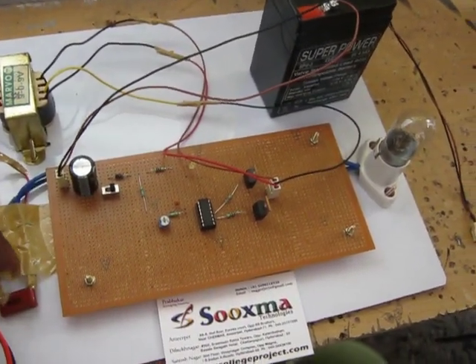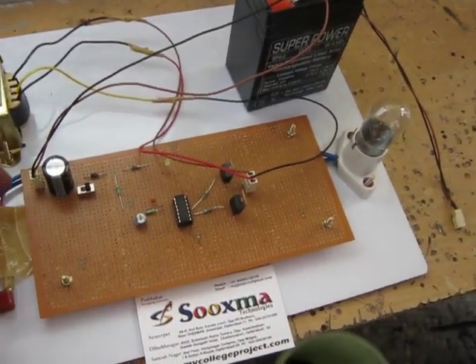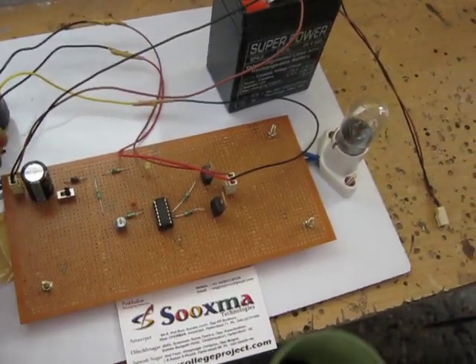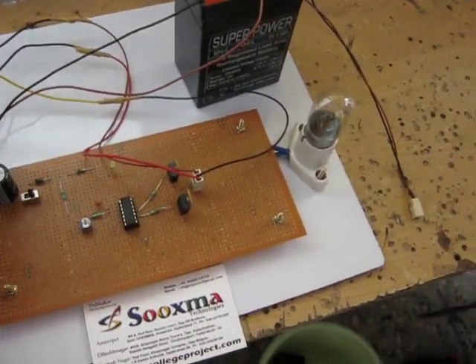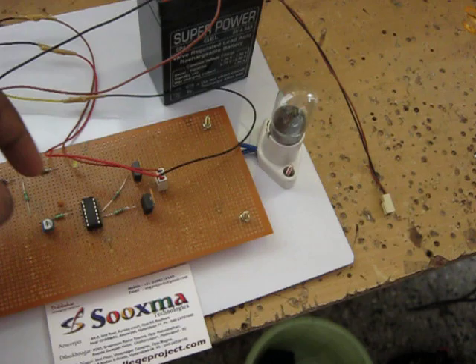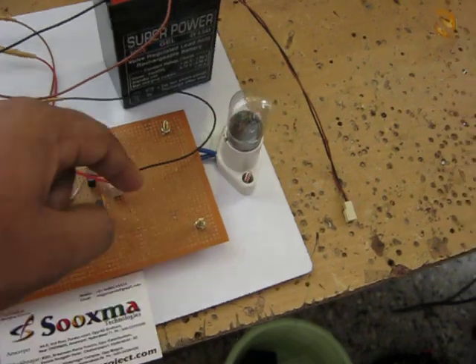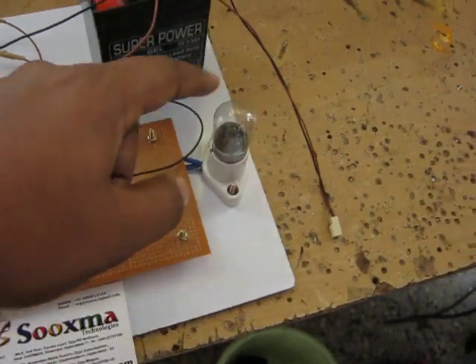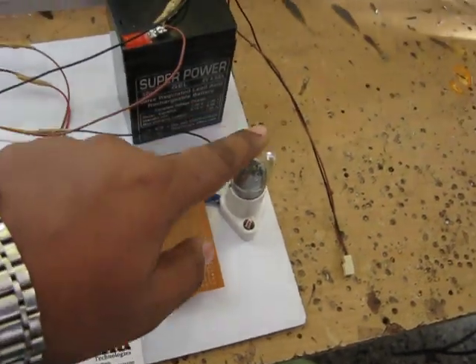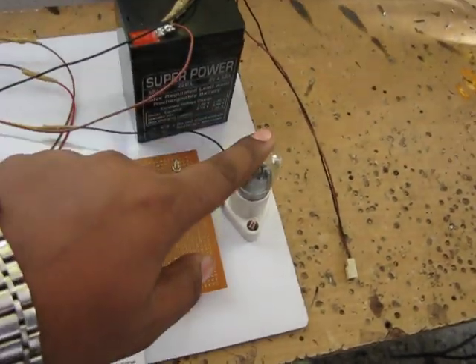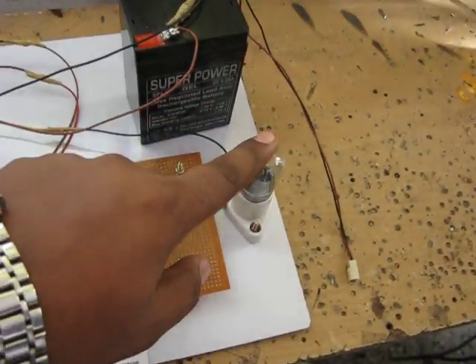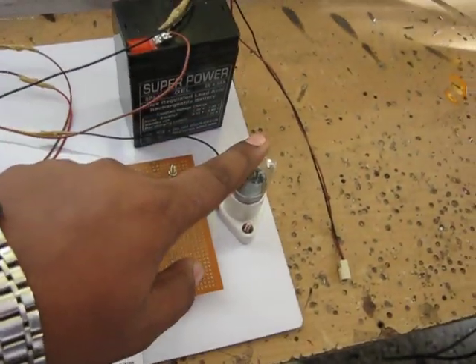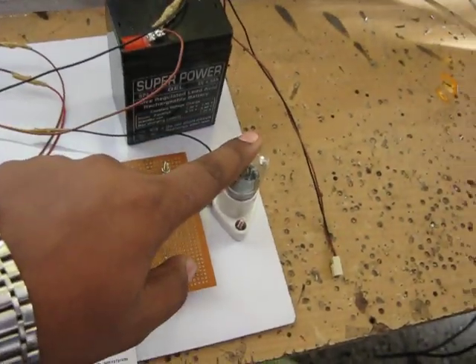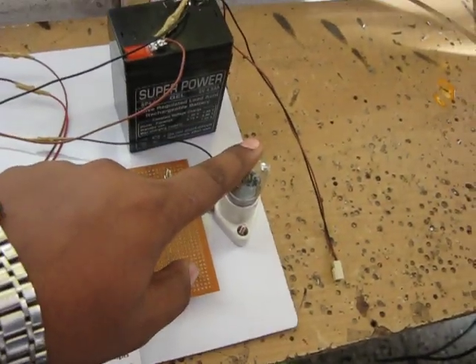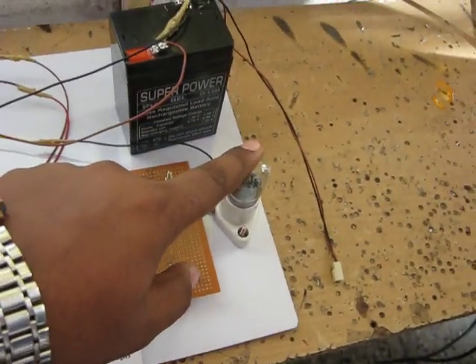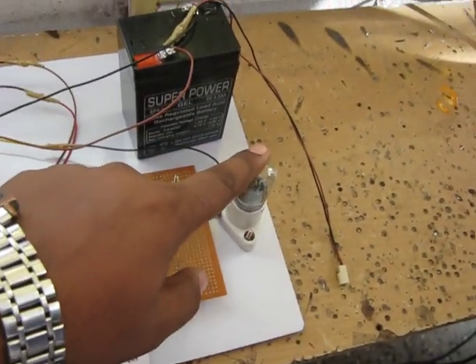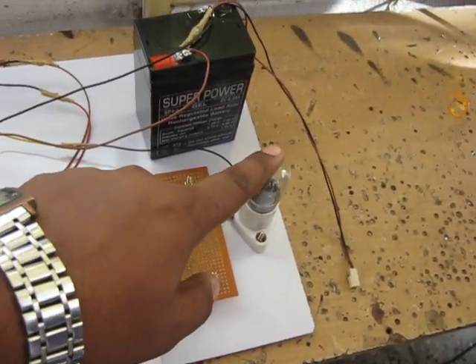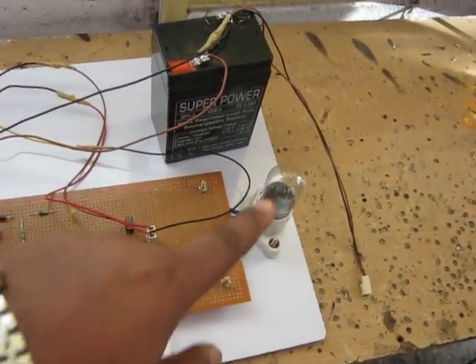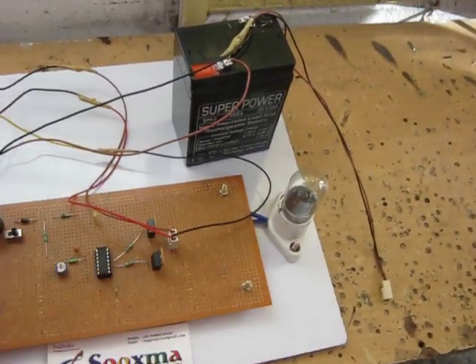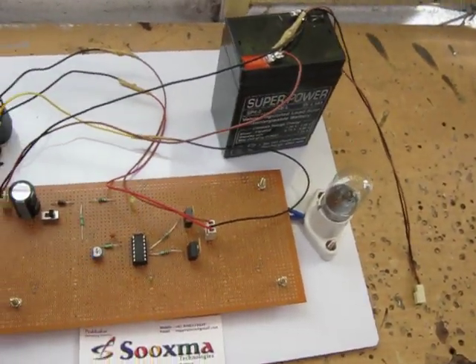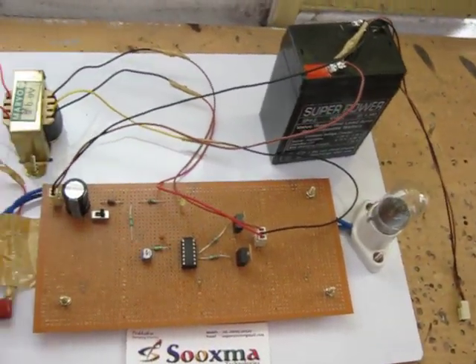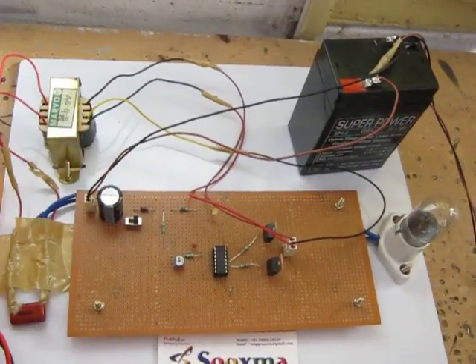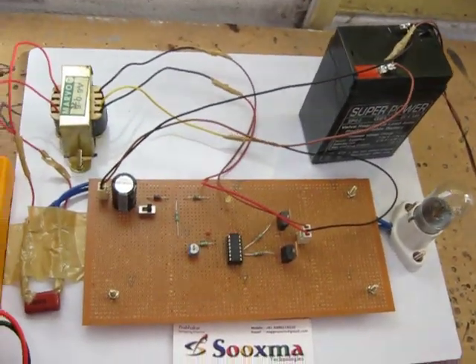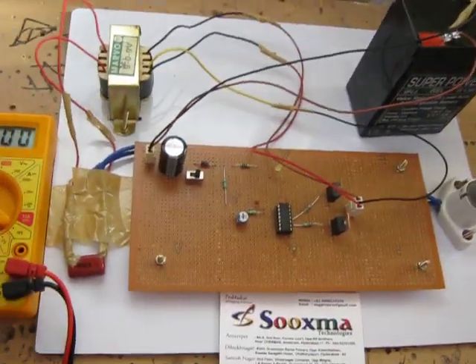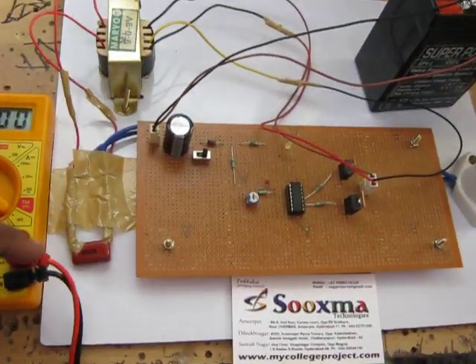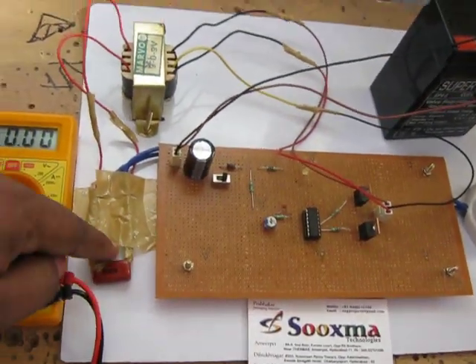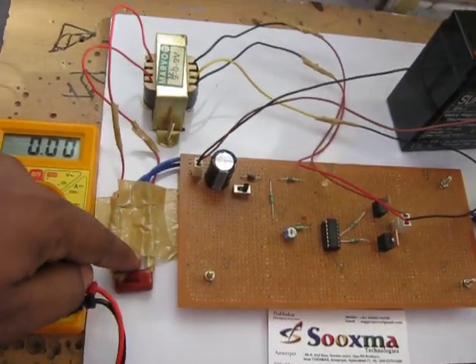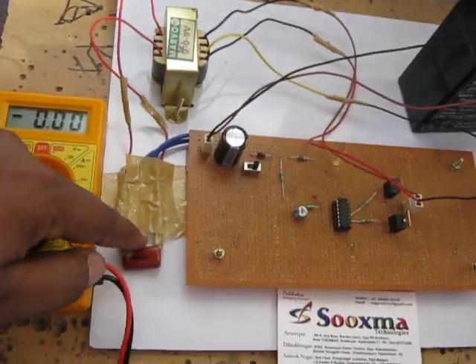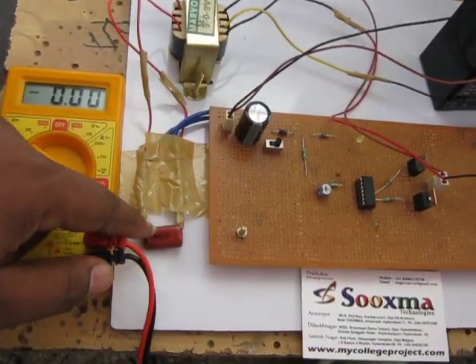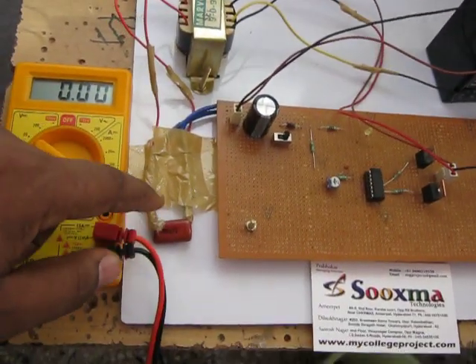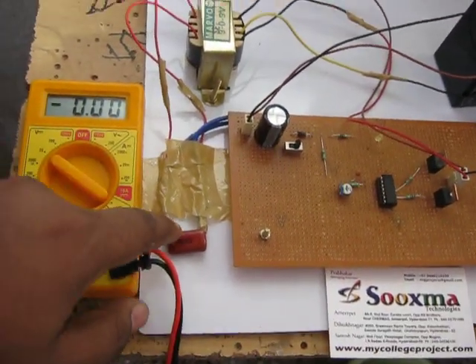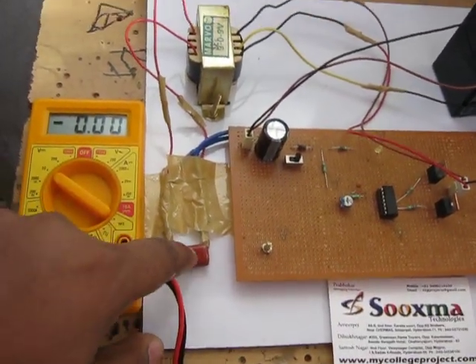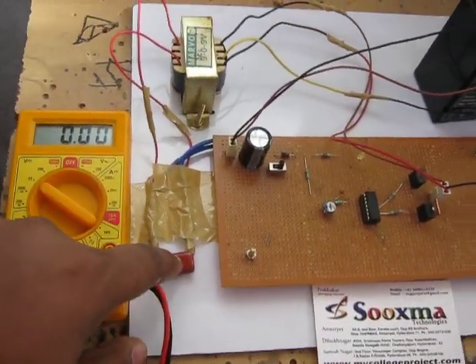That 220 volts is given to this AC bulb. There is also a capacitor here — it is a filter capacitor.